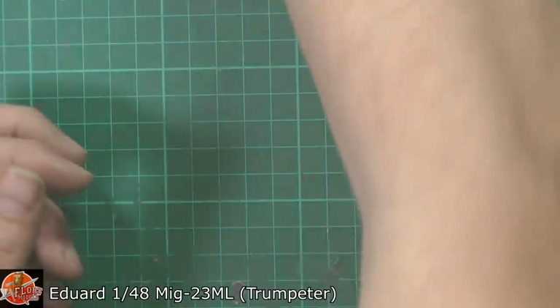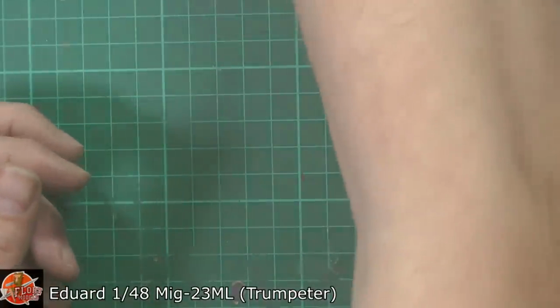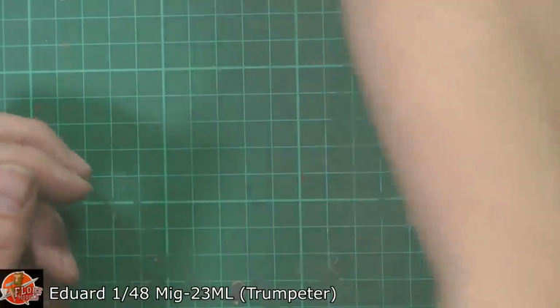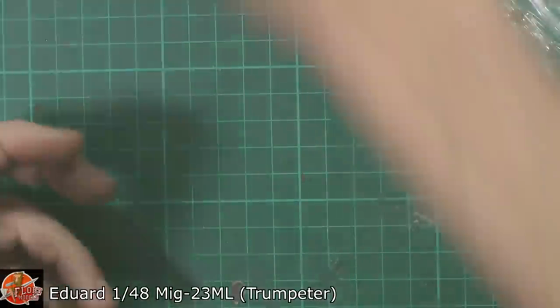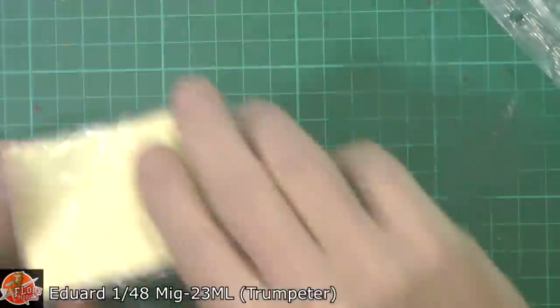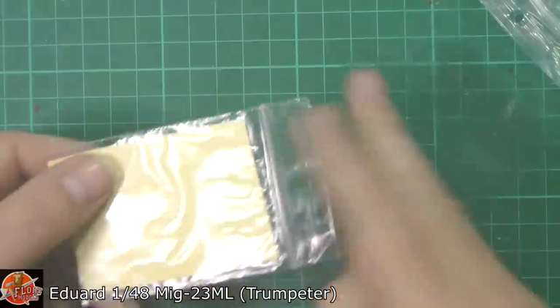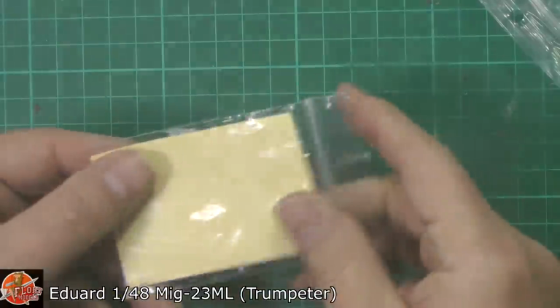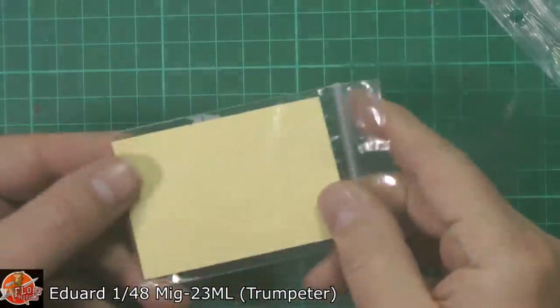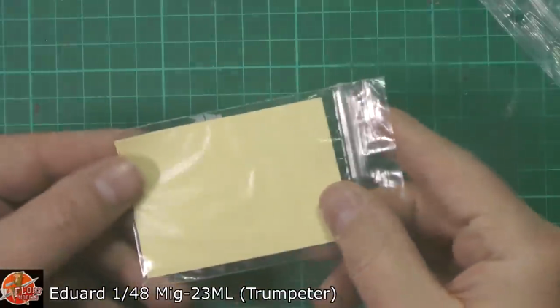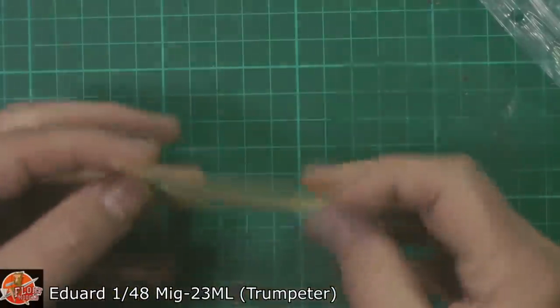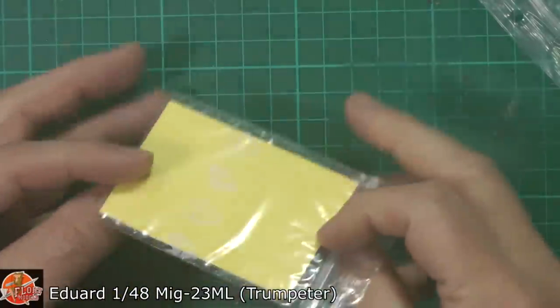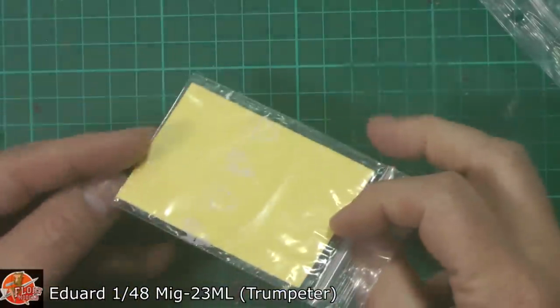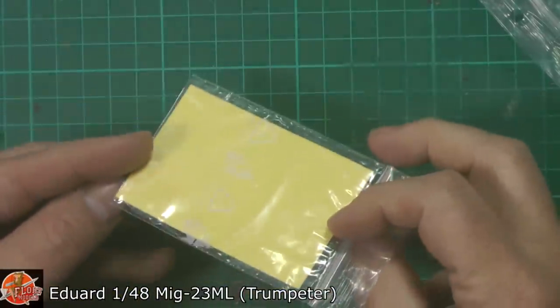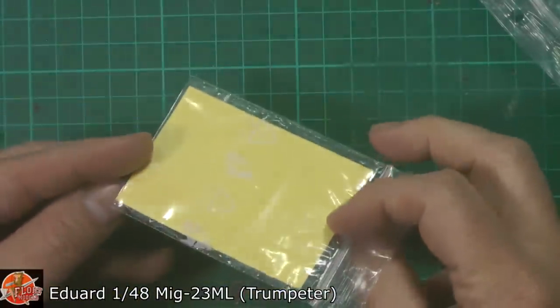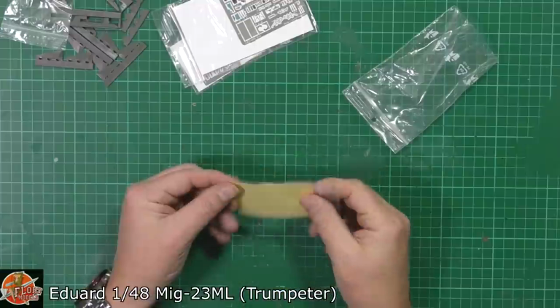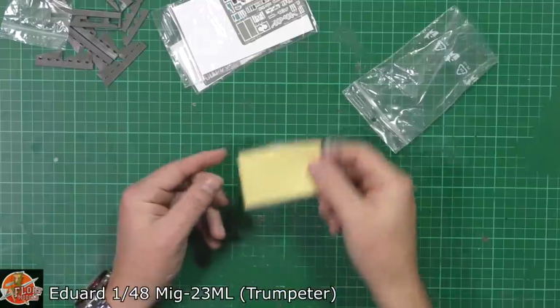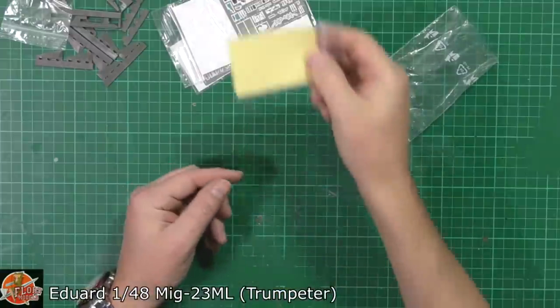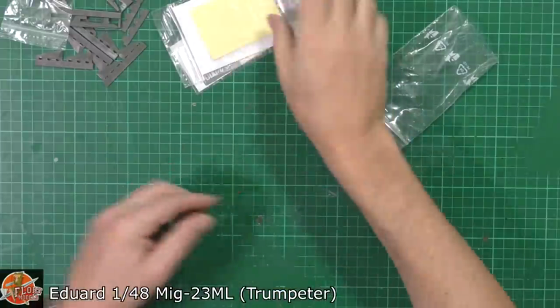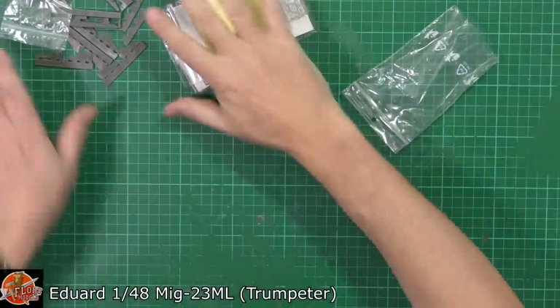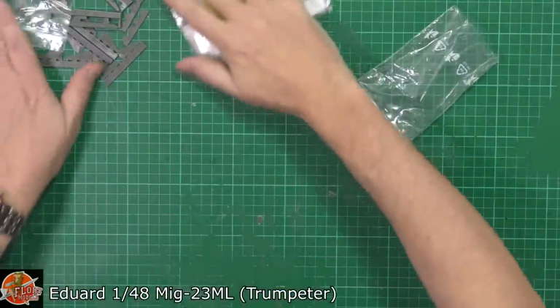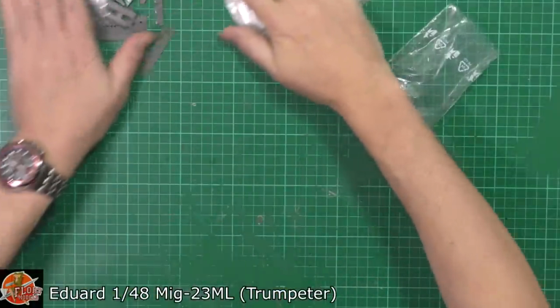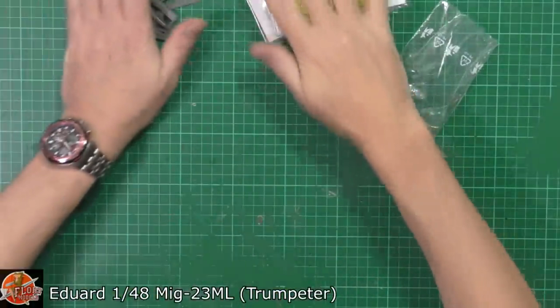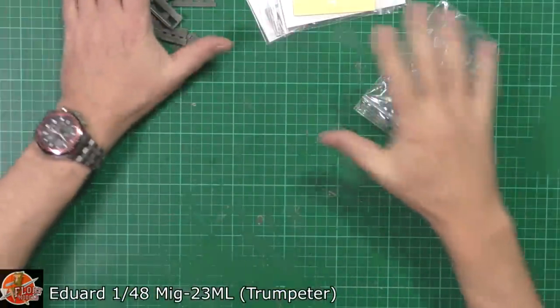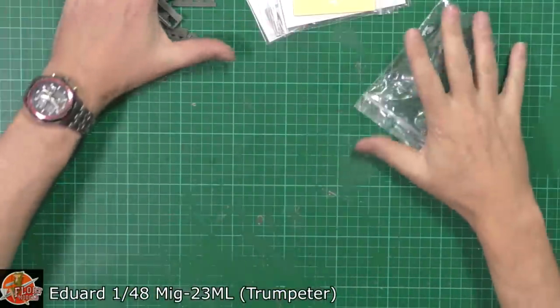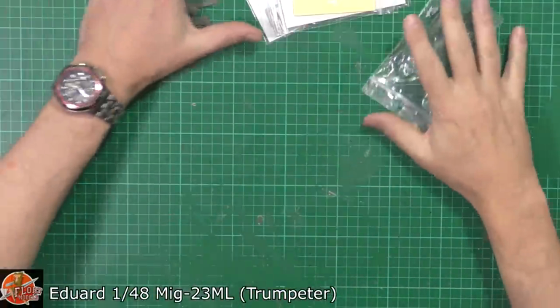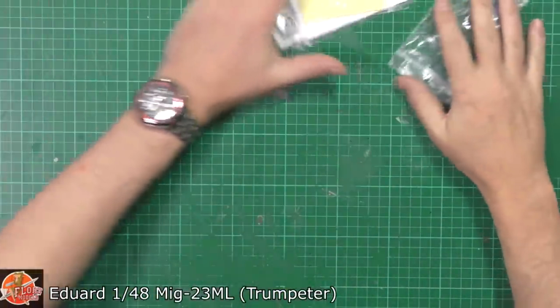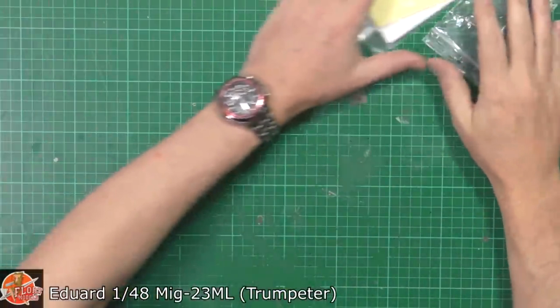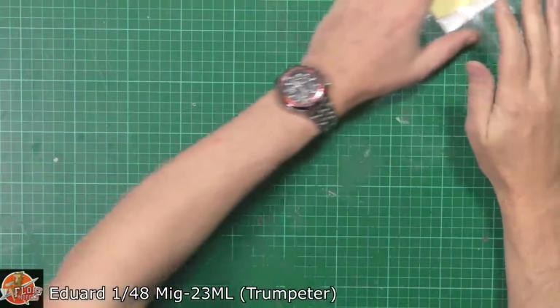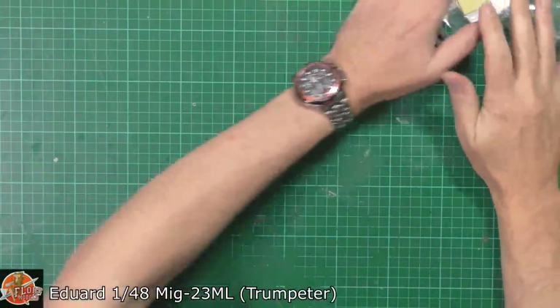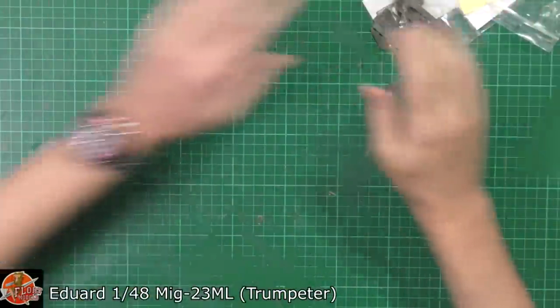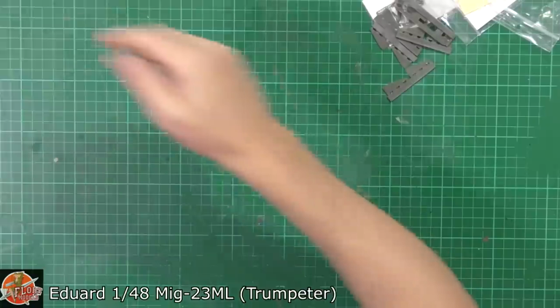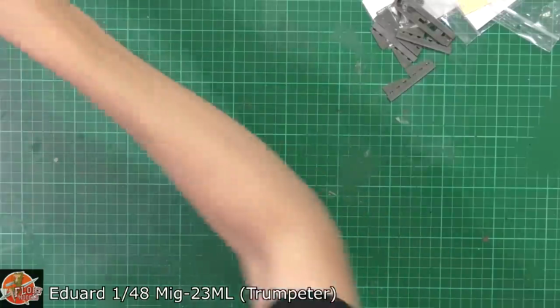Die-cut masks - as I said, really handy to do. You've got those on there just like that.